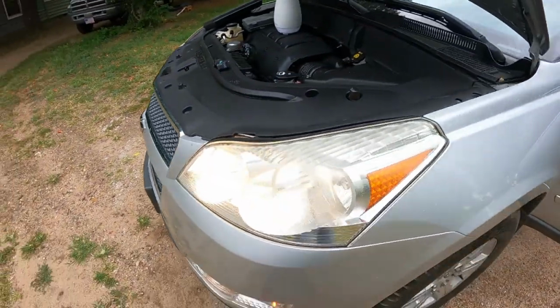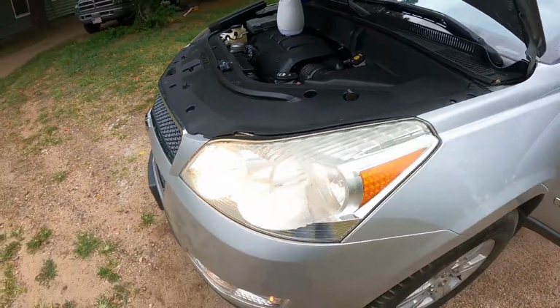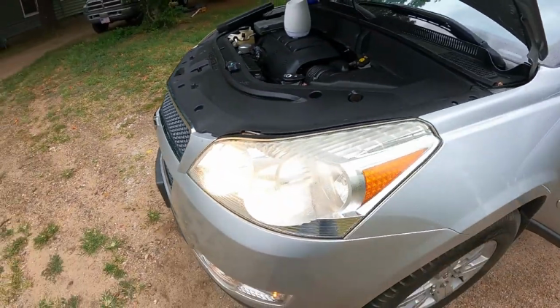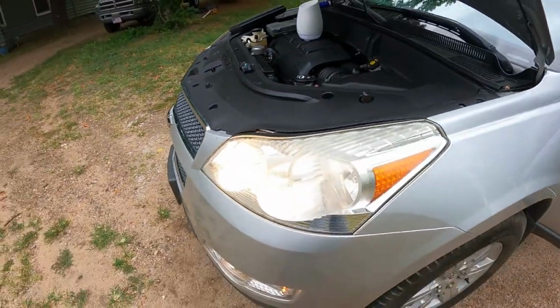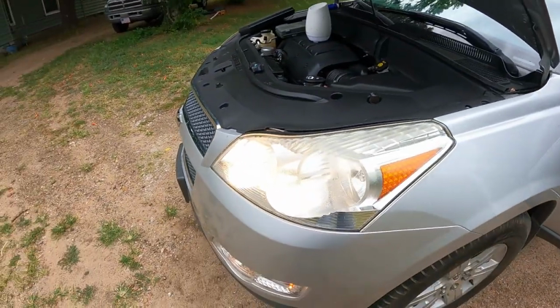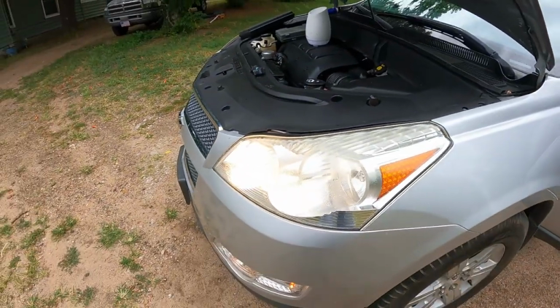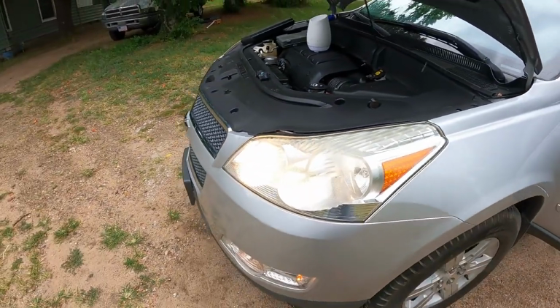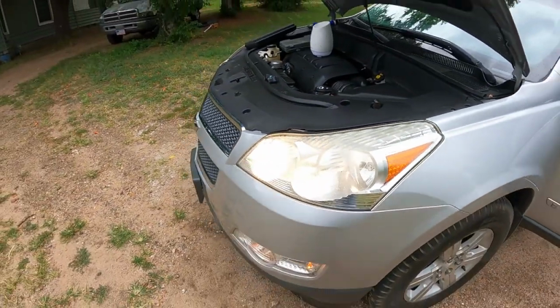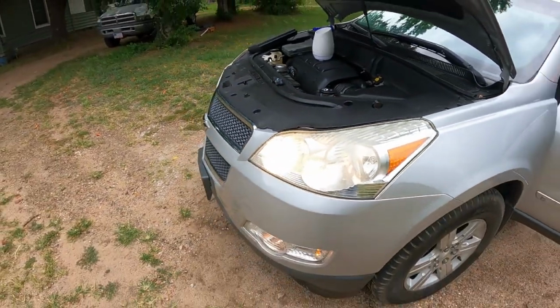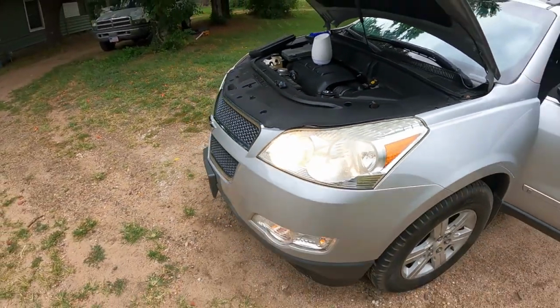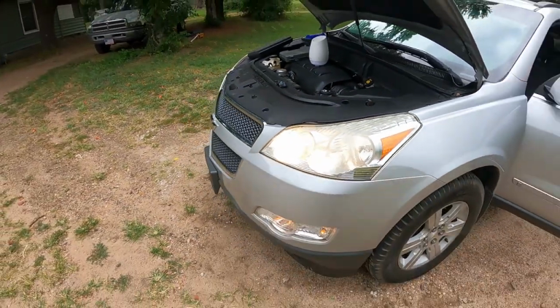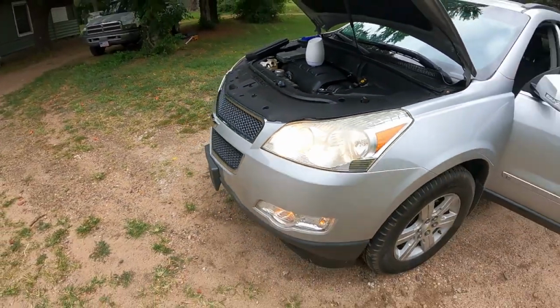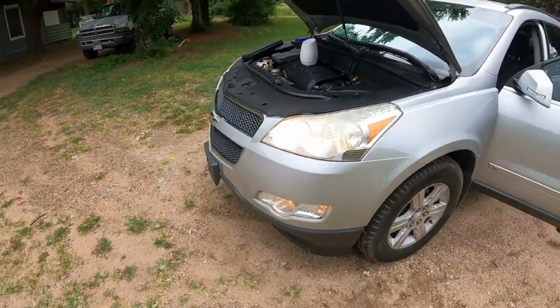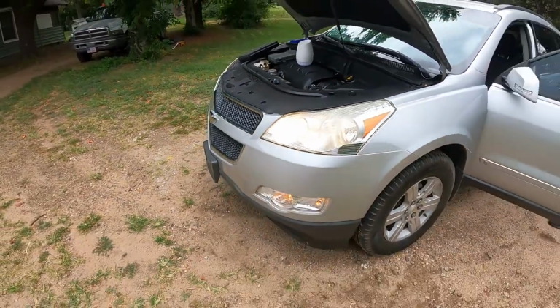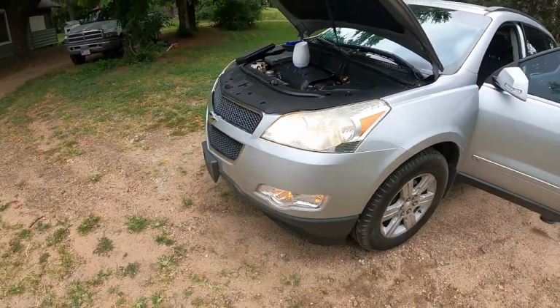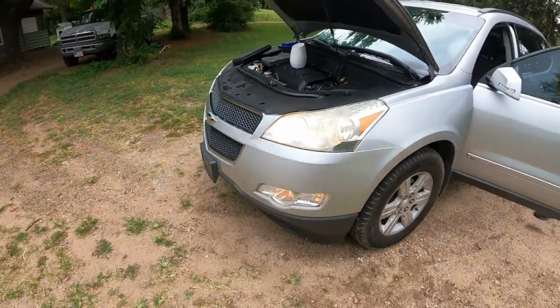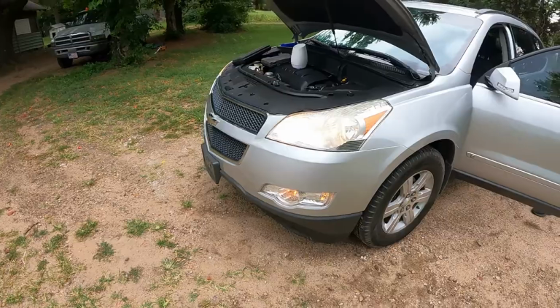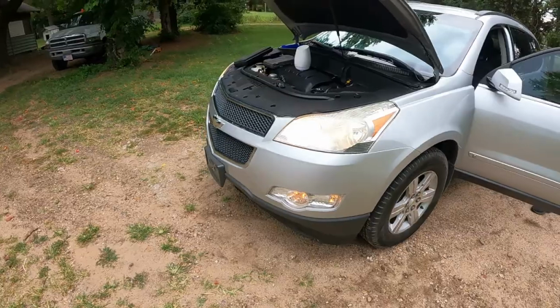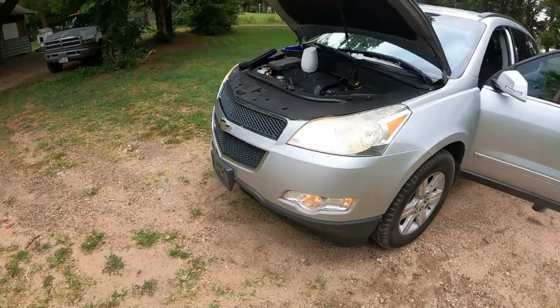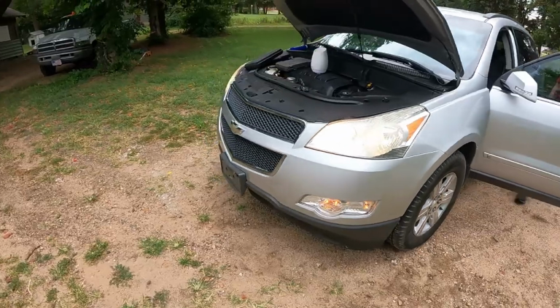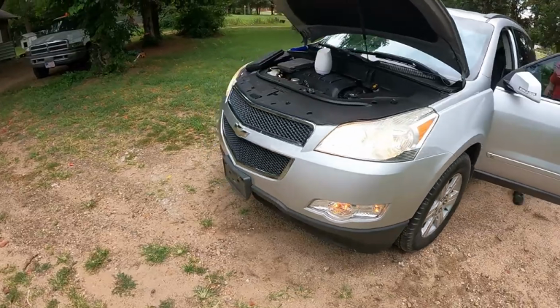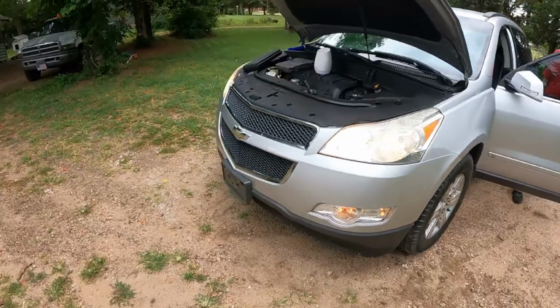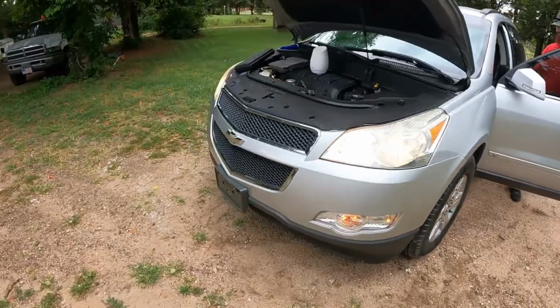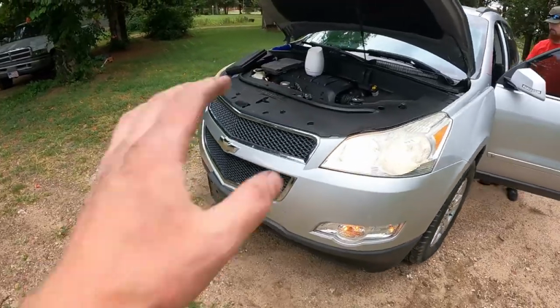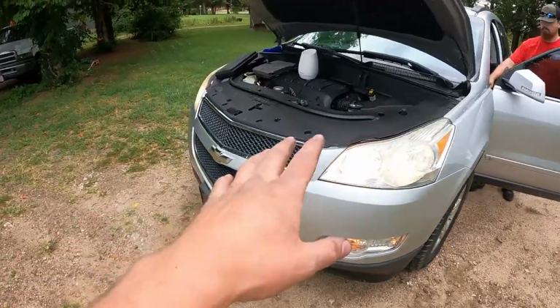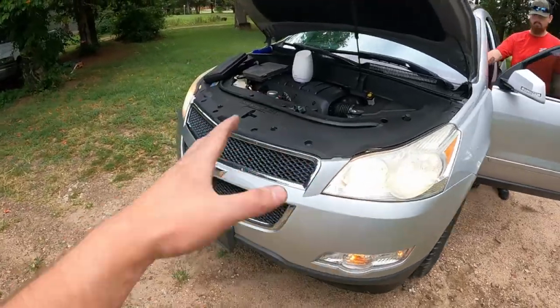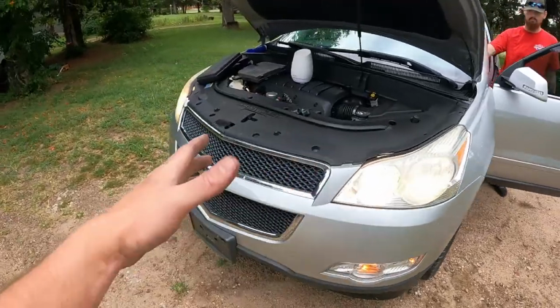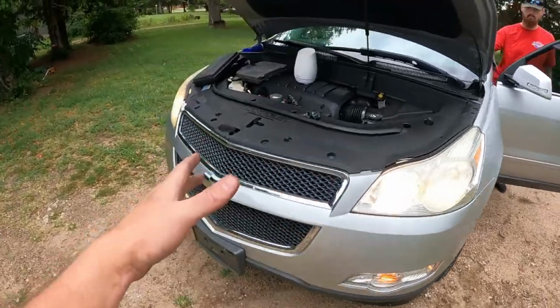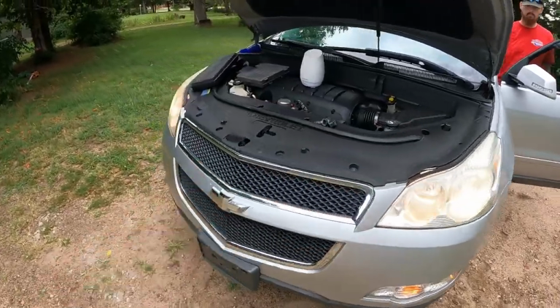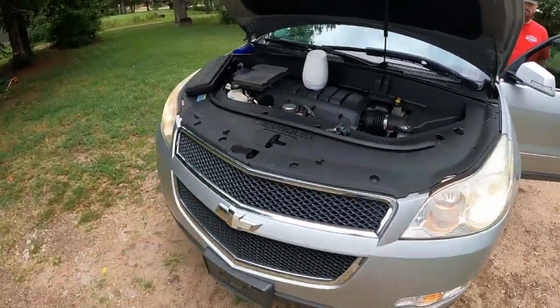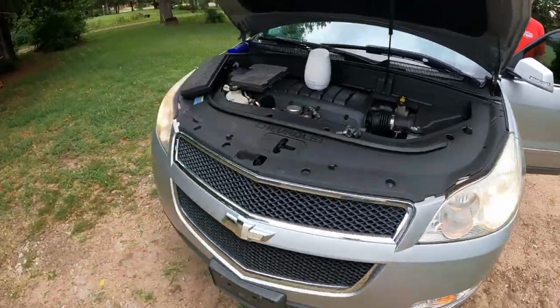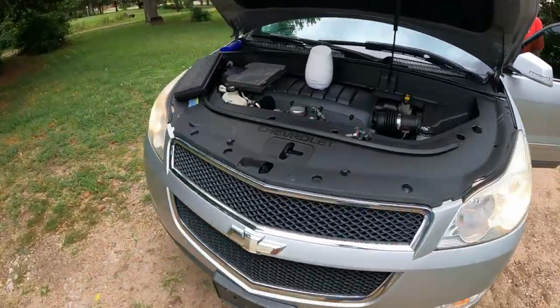We're gonna do the other side right quick and give you guys a look when it's all done — it looks pretty dang good. There we go guys, wrapped her up! Got some nice bright lights. You gotta check them out at night time.